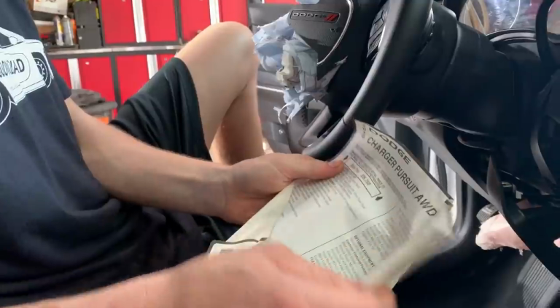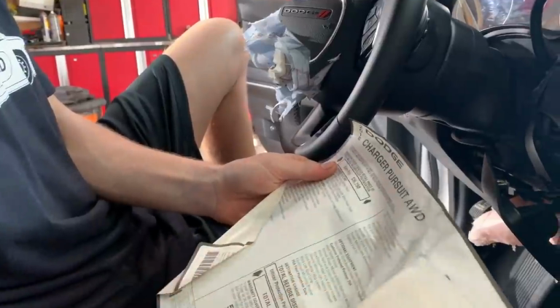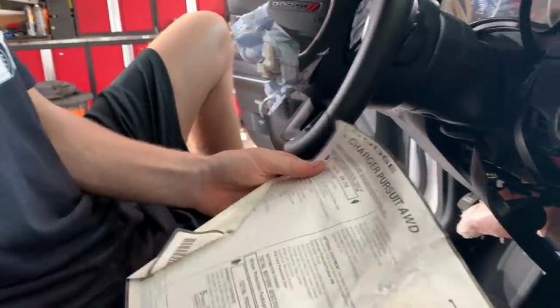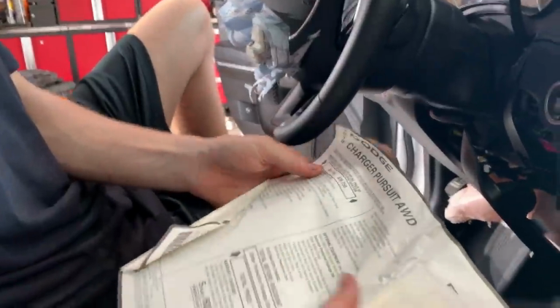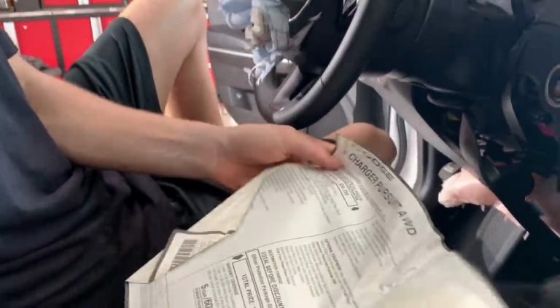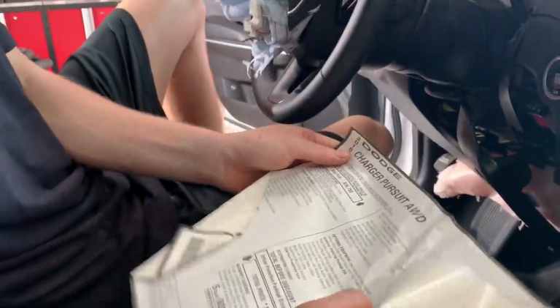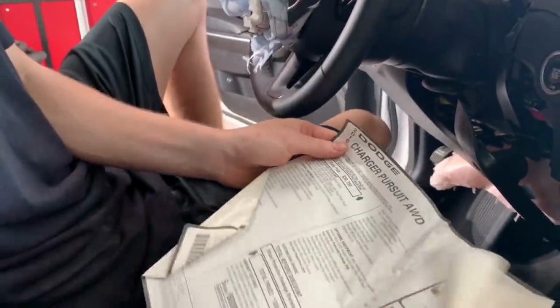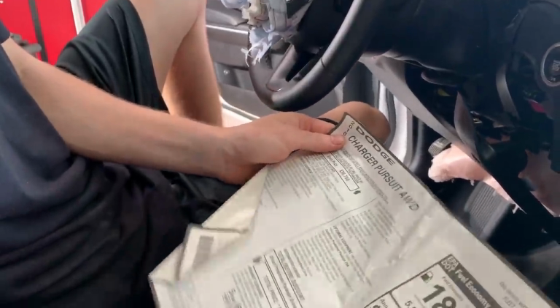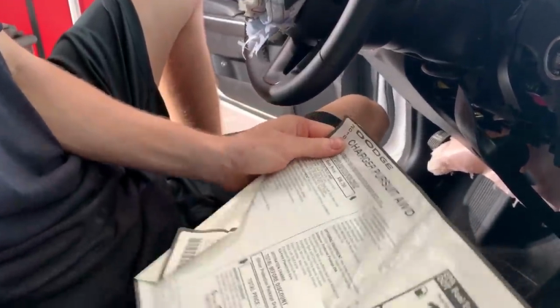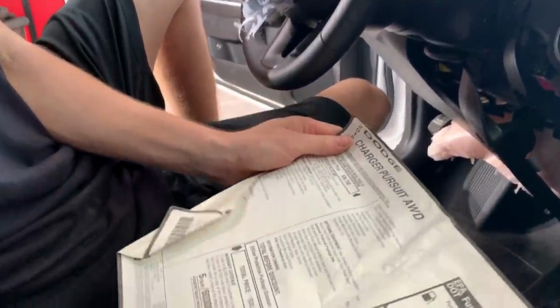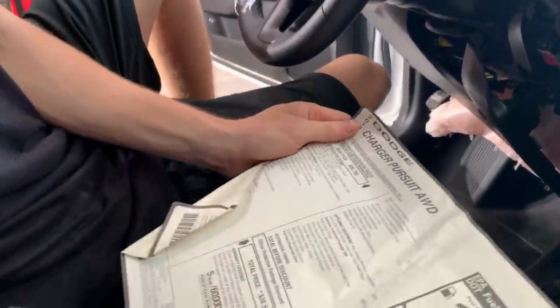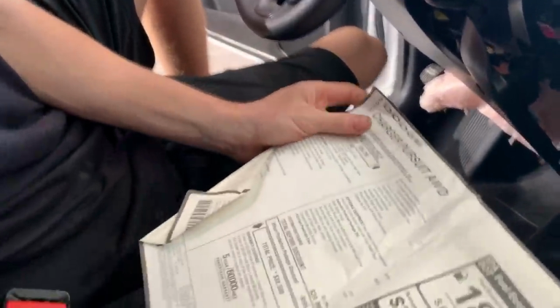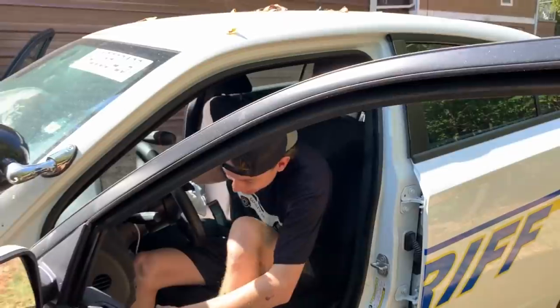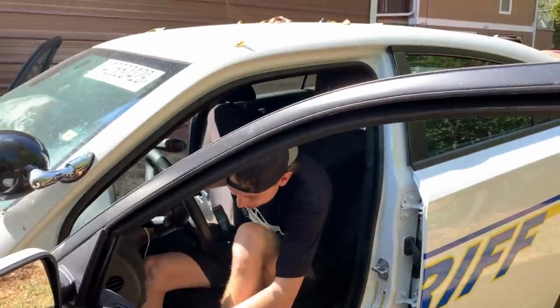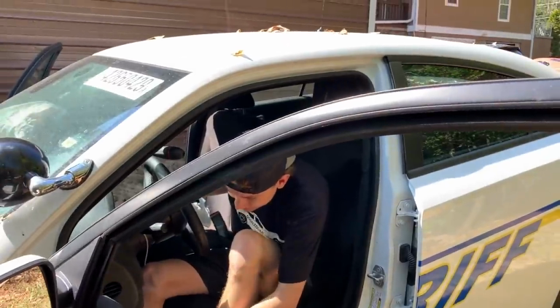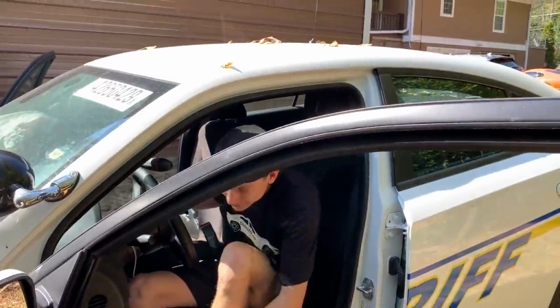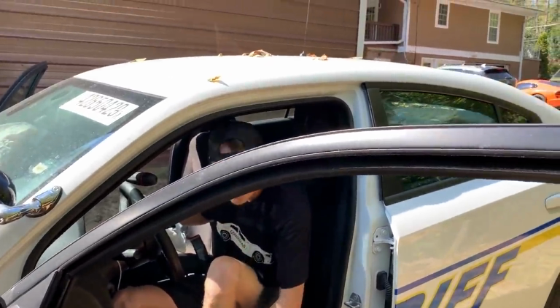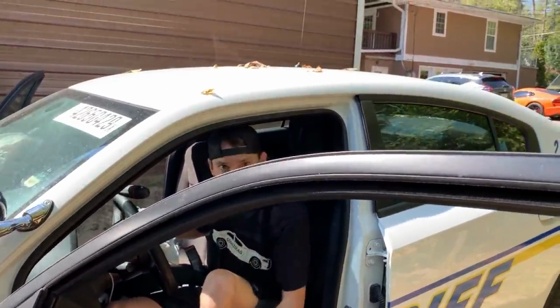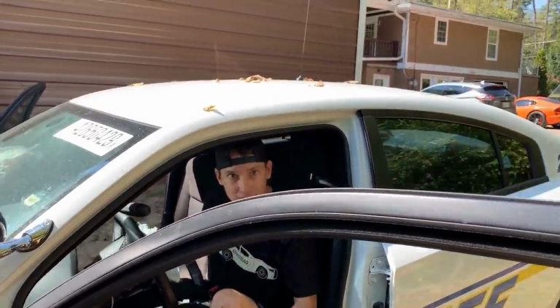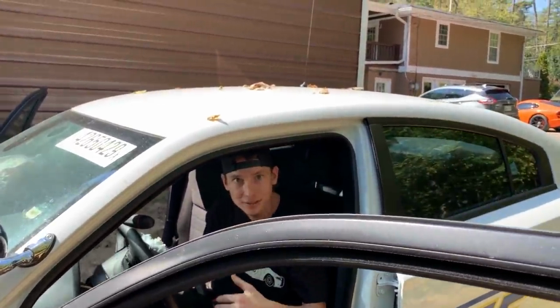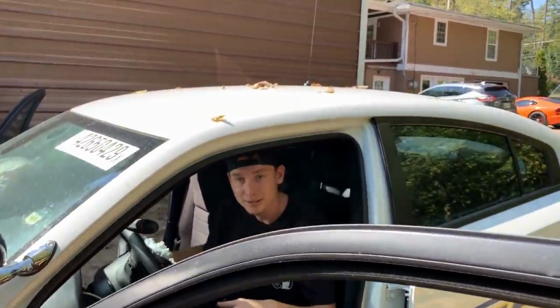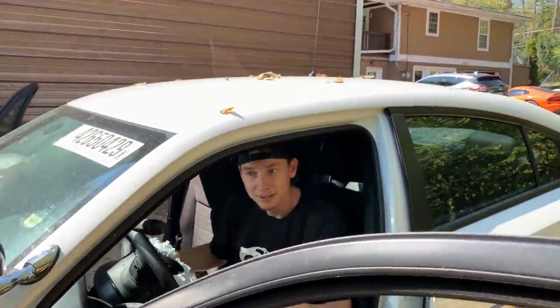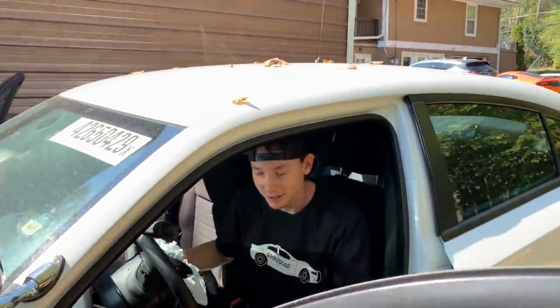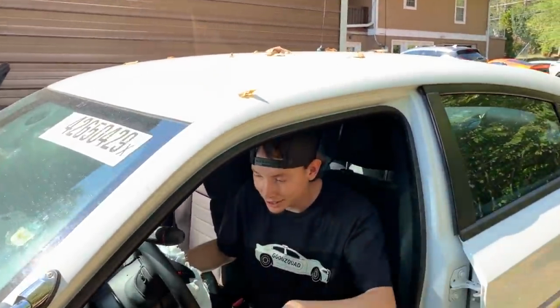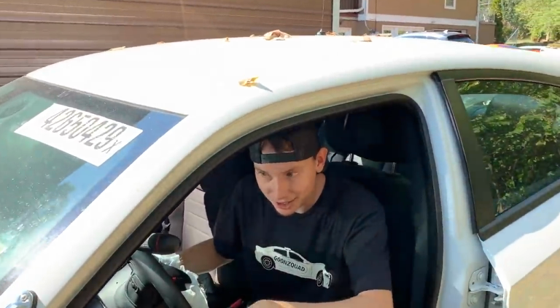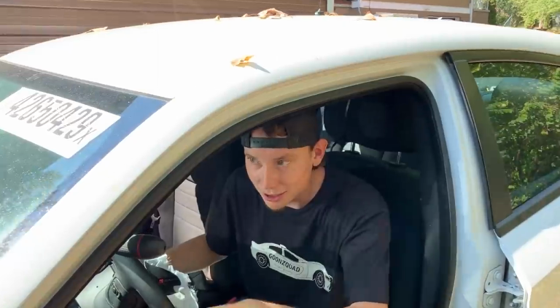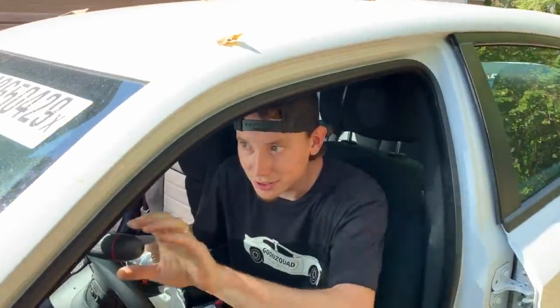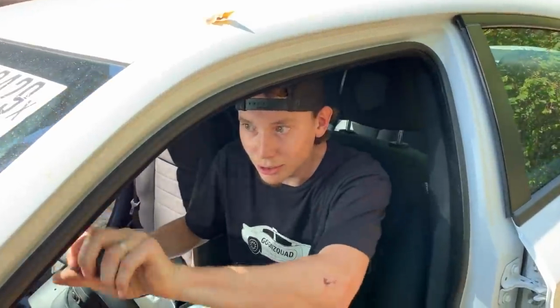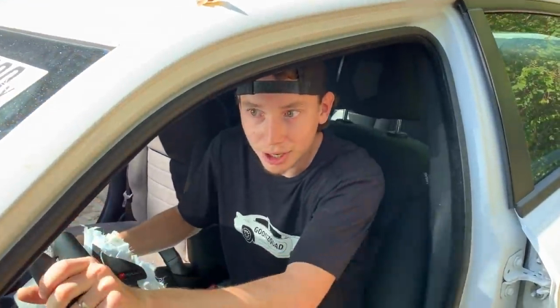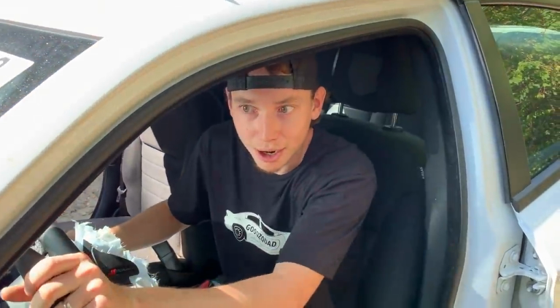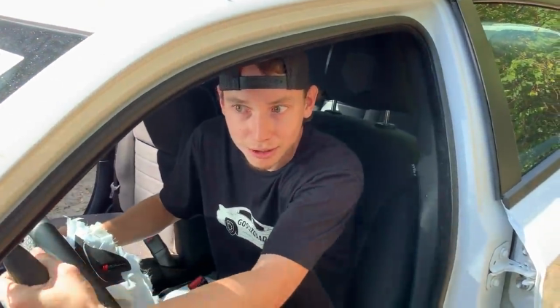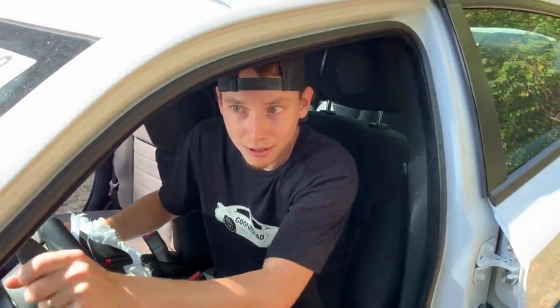Charger Pursuit all-wheel drive. Dang, are they coming after us? They're getting closer. Hold on, hold on.